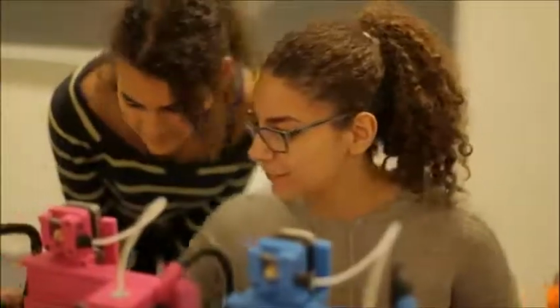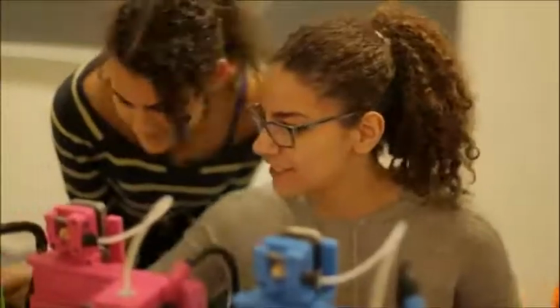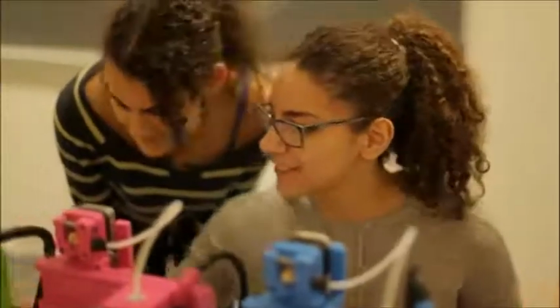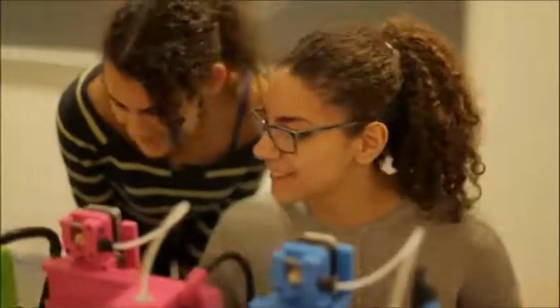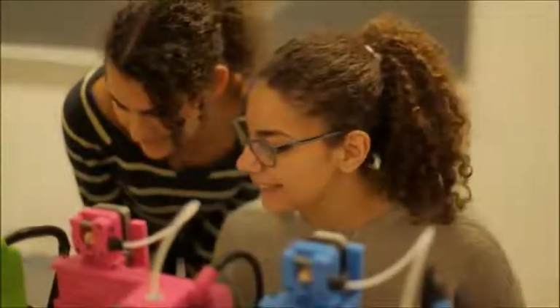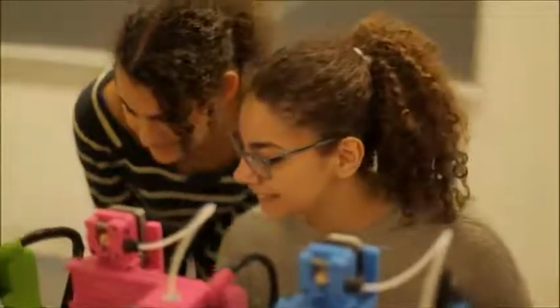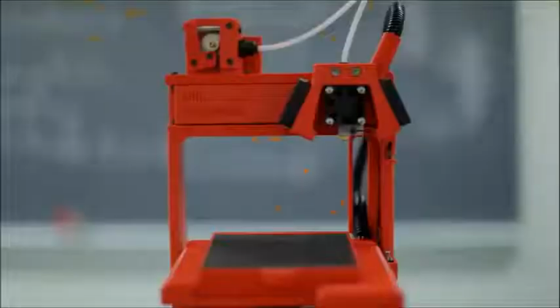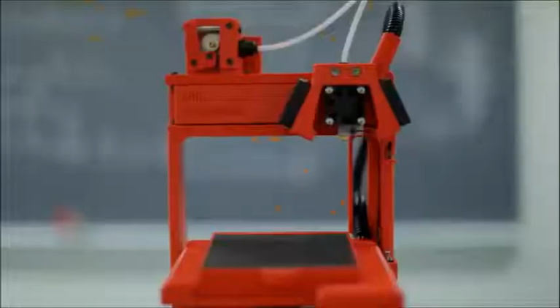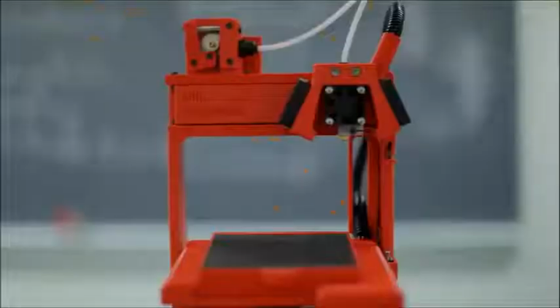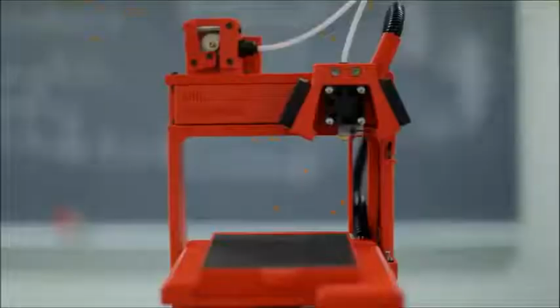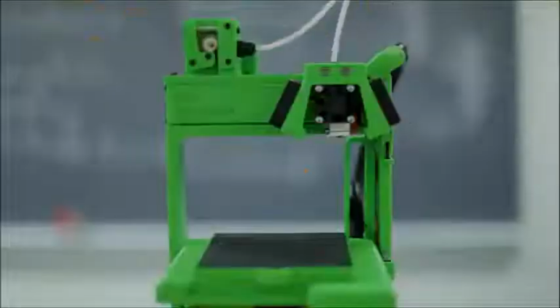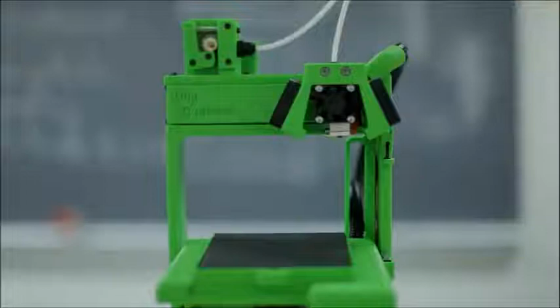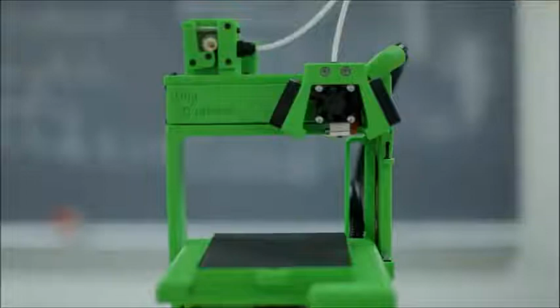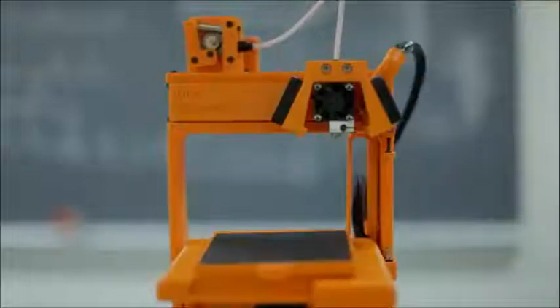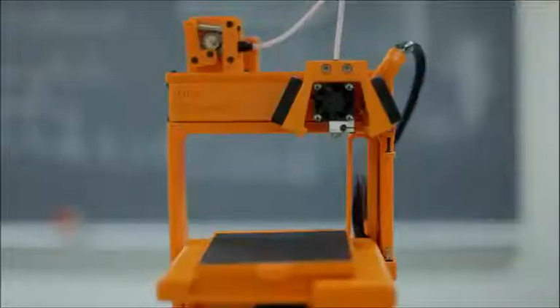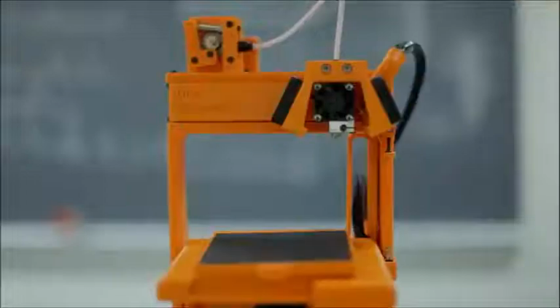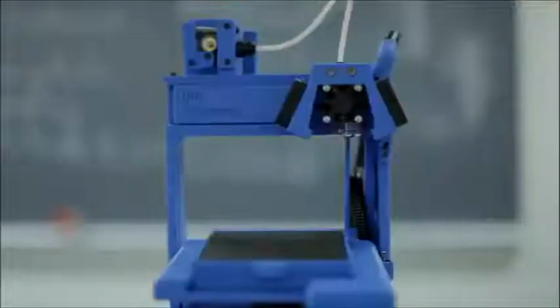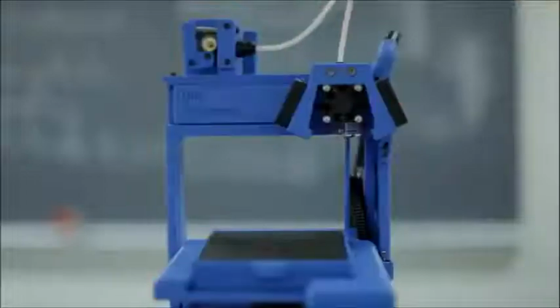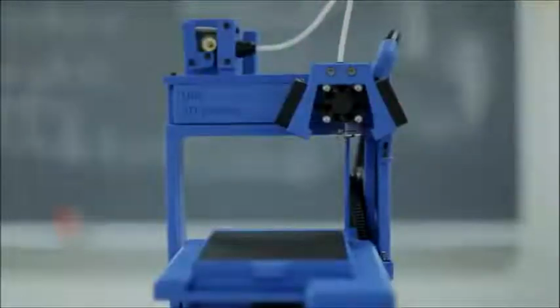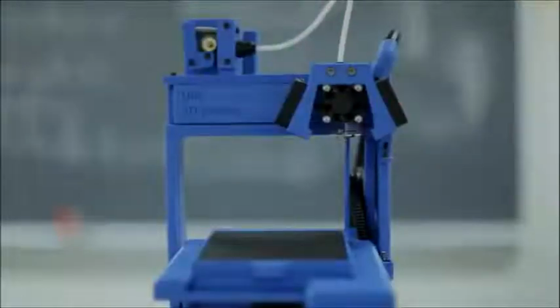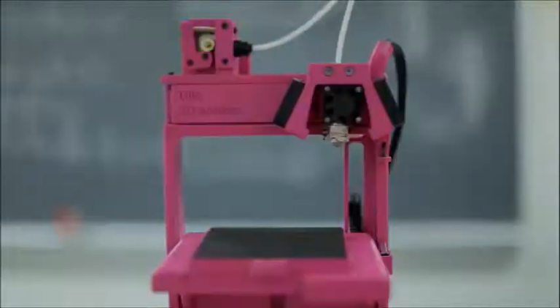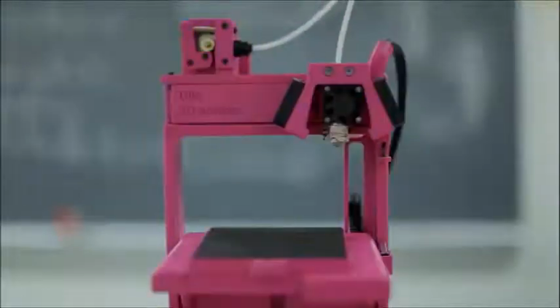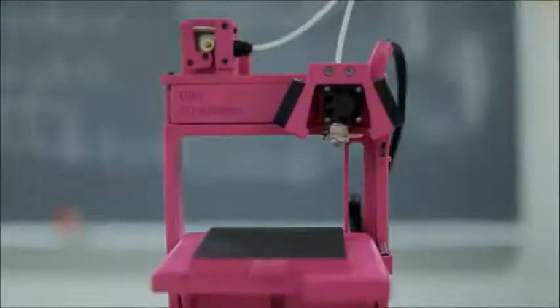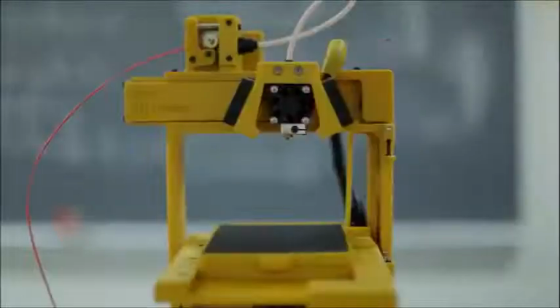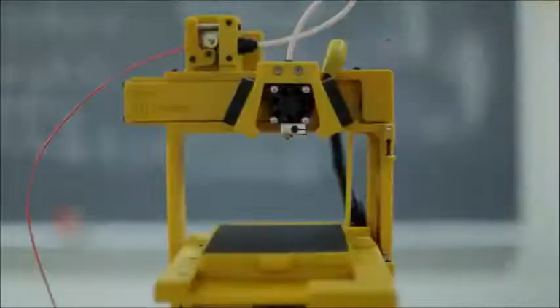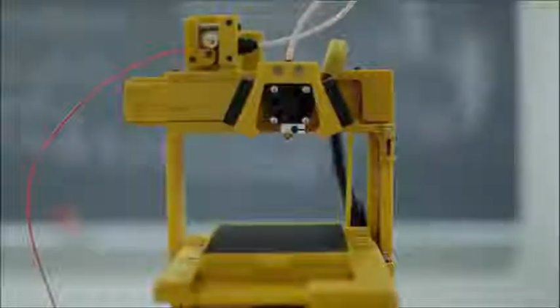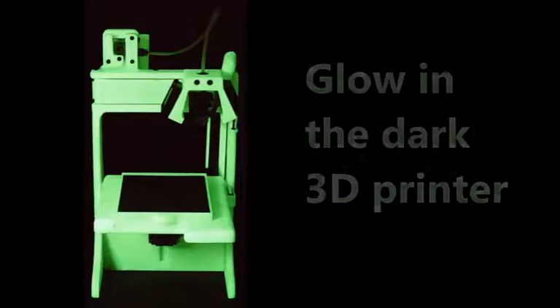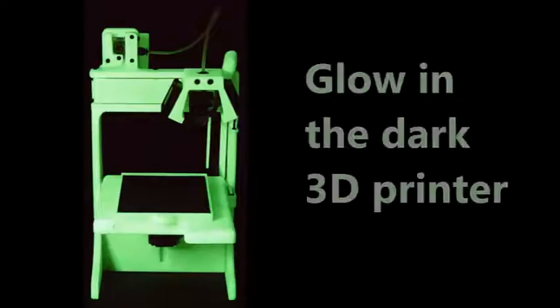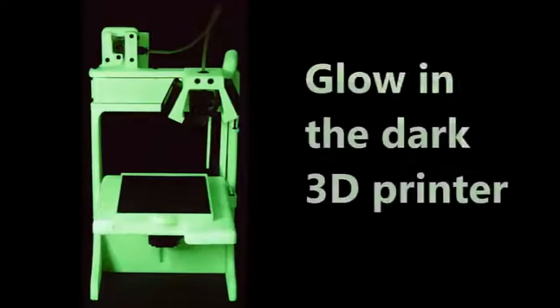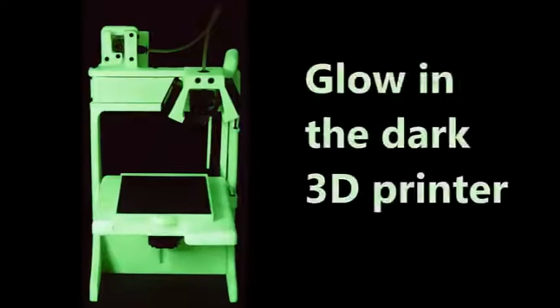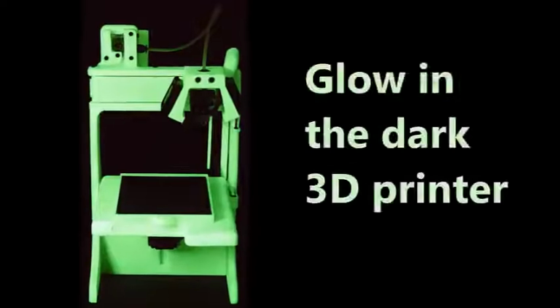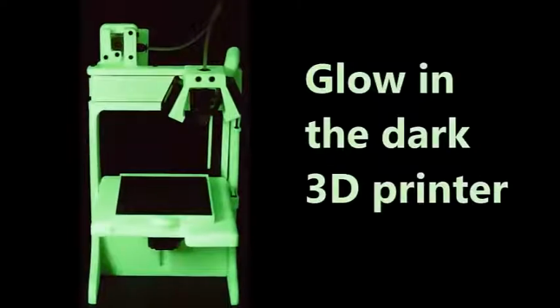You can print ULU in red, green, orange, blue, whatever color you like. You can even print ULU to glow in the dark.